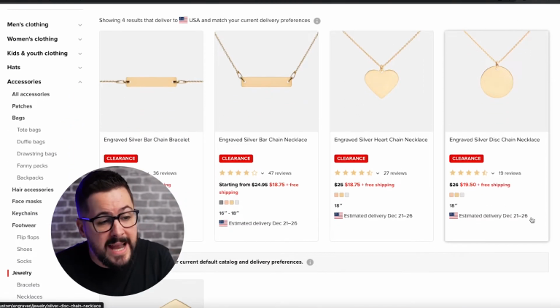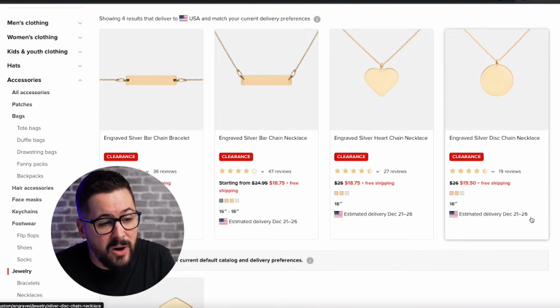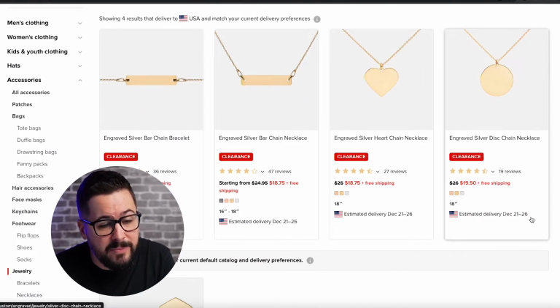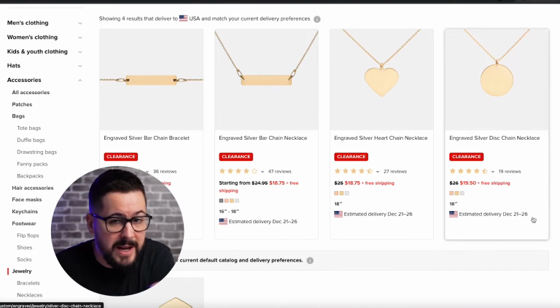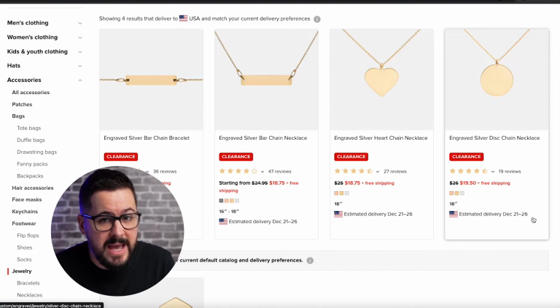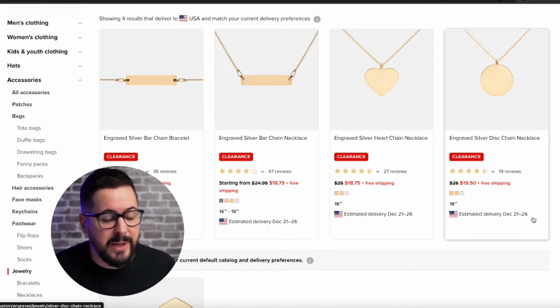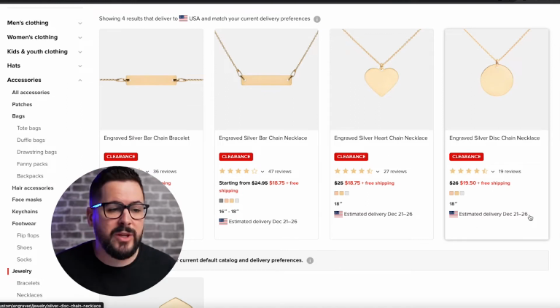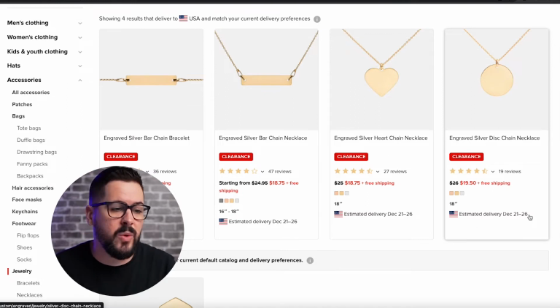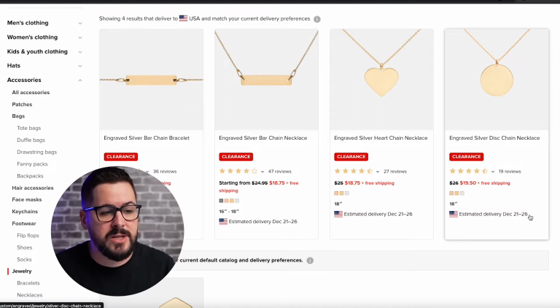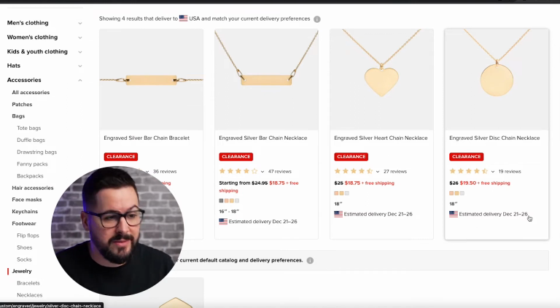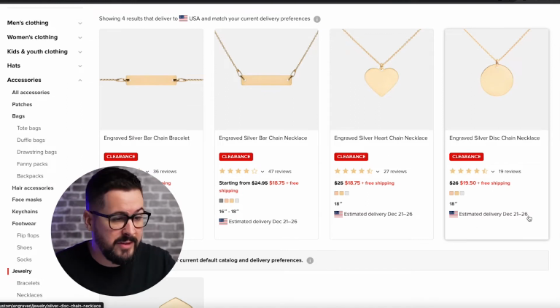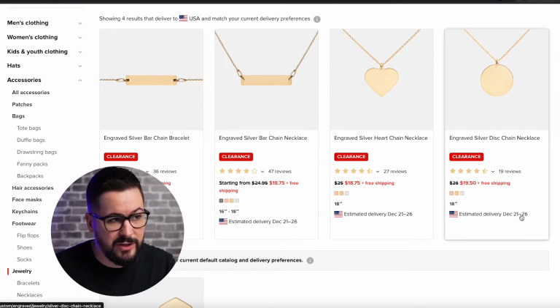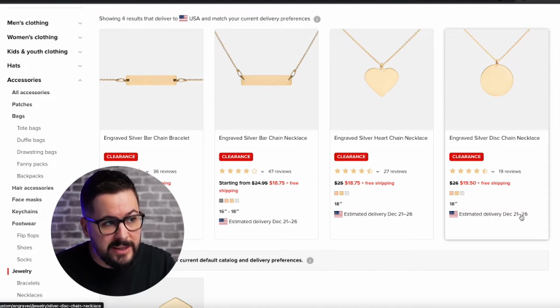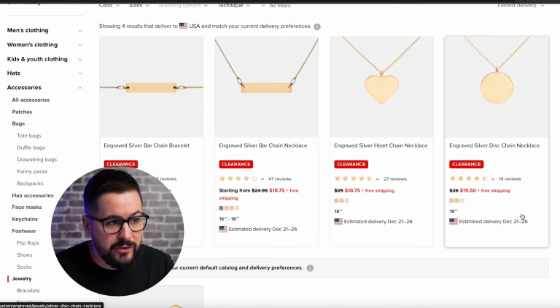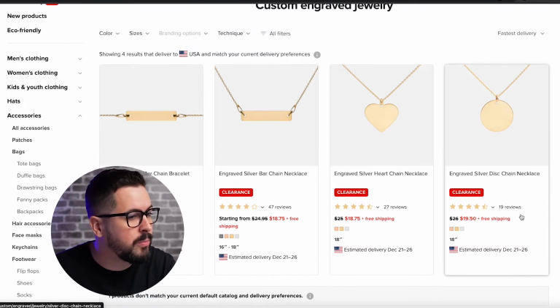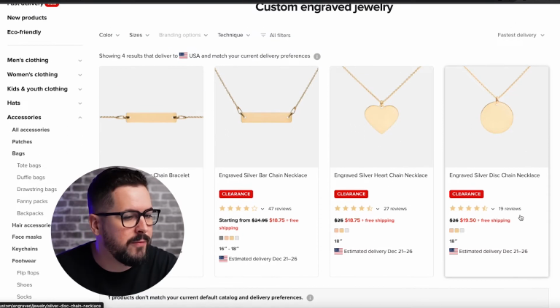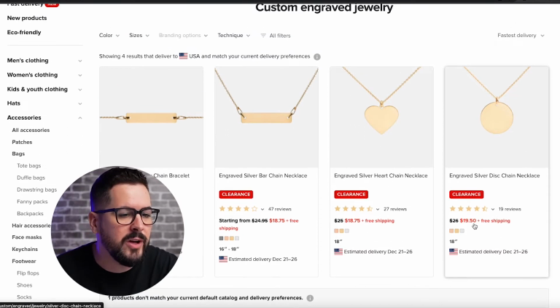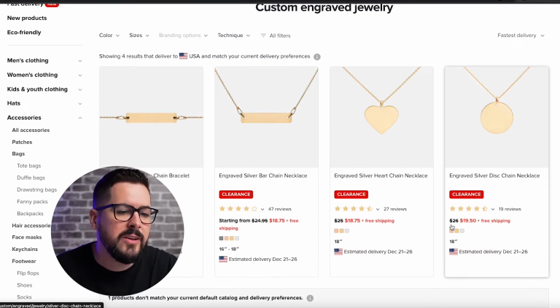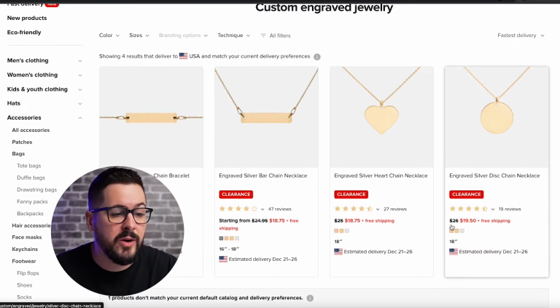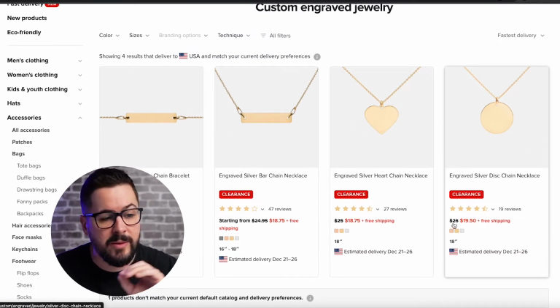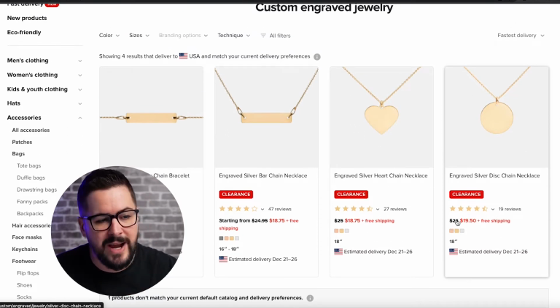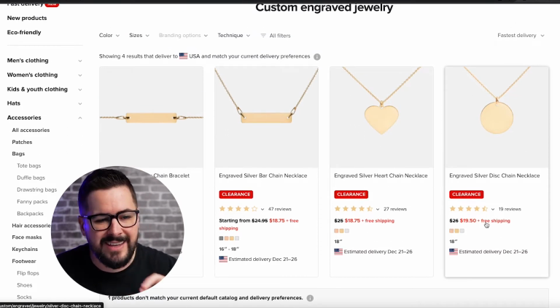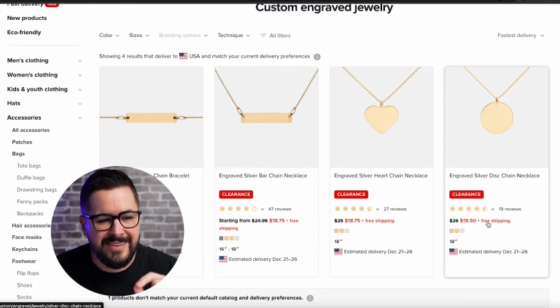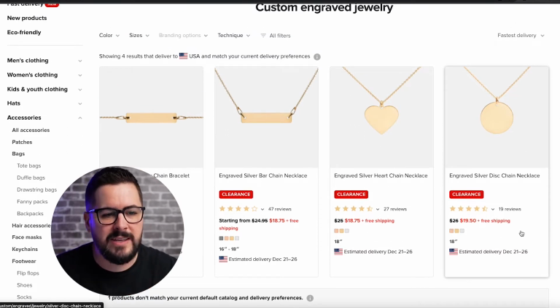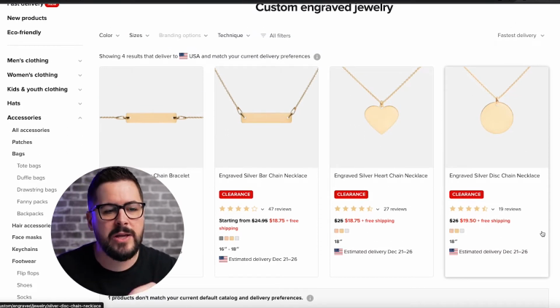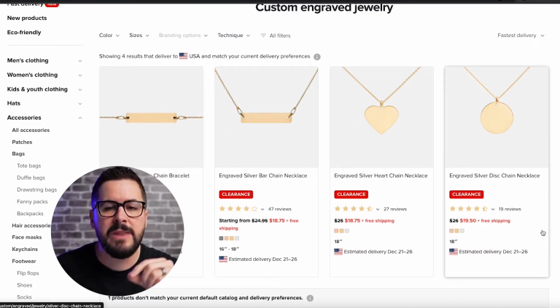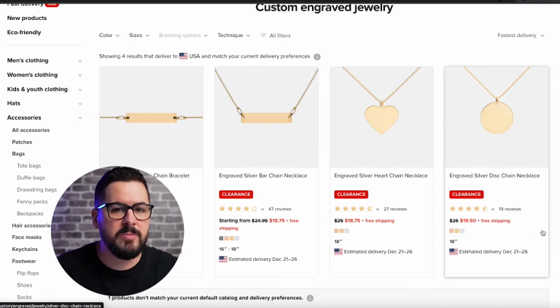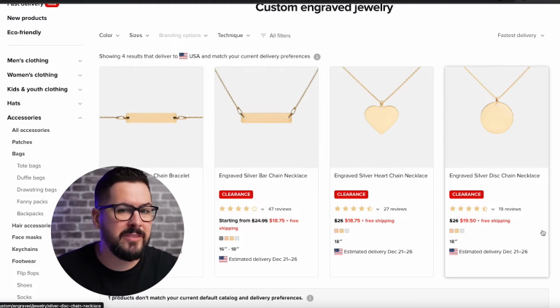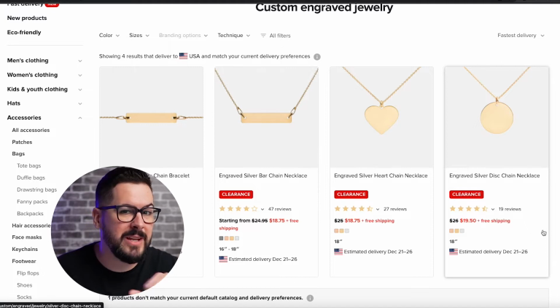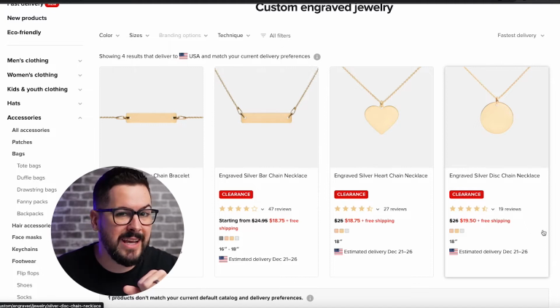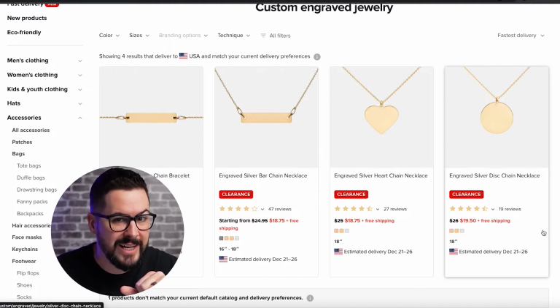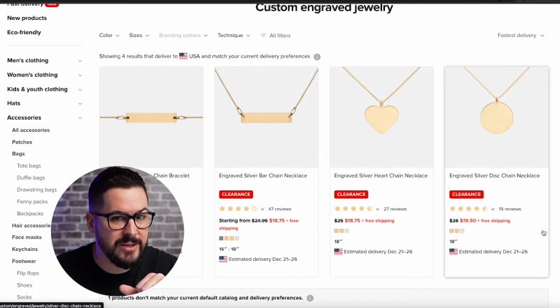Now this may not be happening when you're watching, but this stuff is currently on clearance with Printful, so the price is discounted. This might be something to take advantage of.